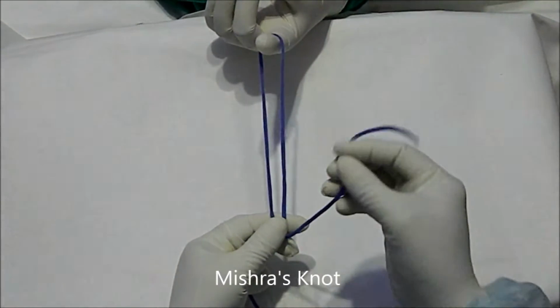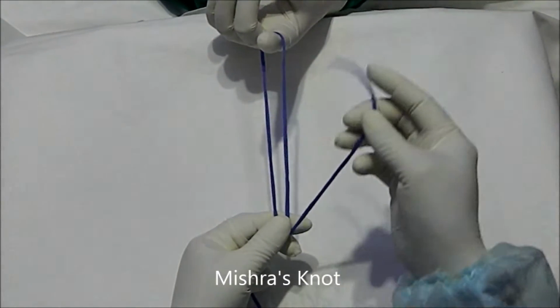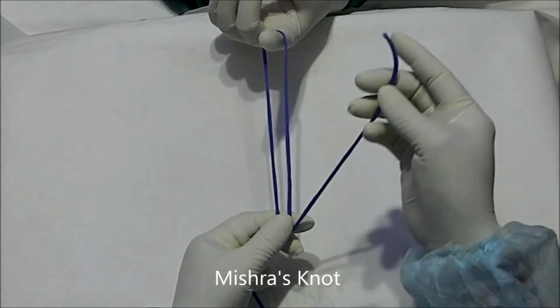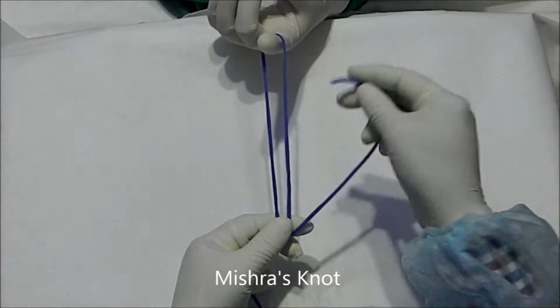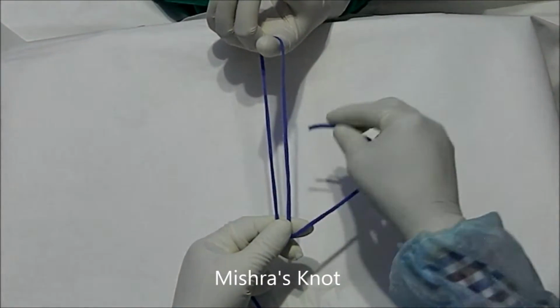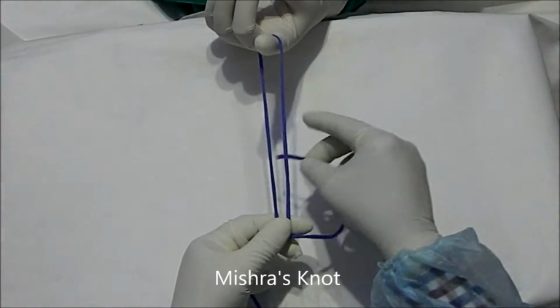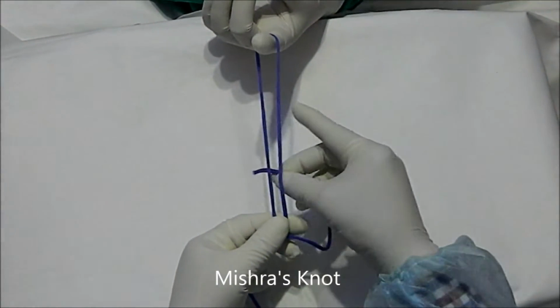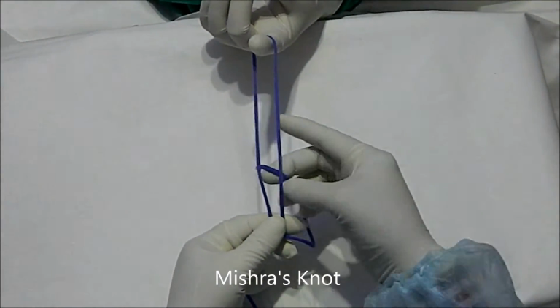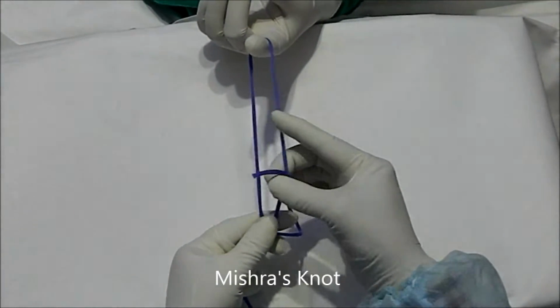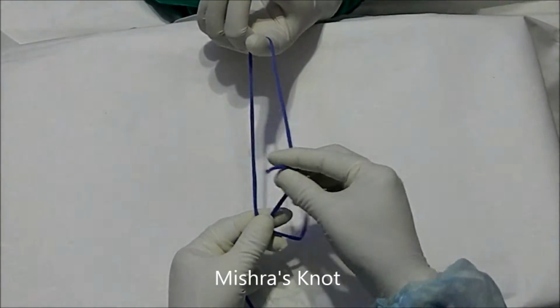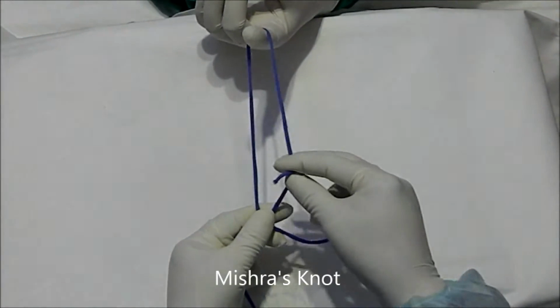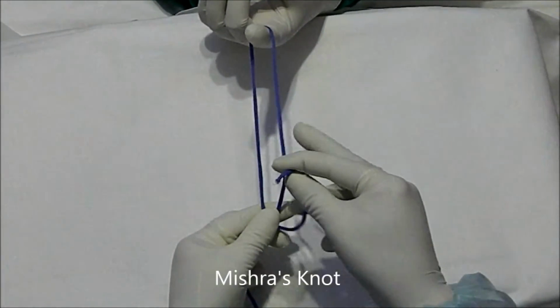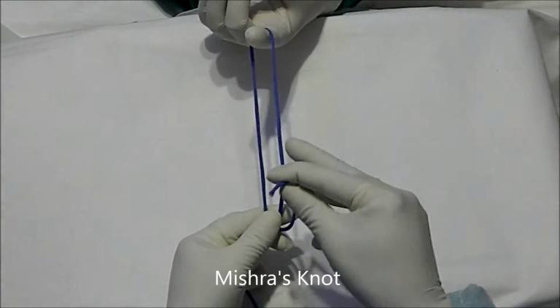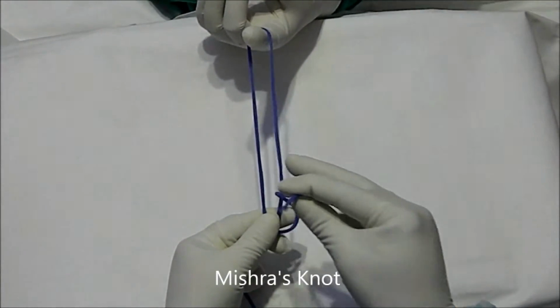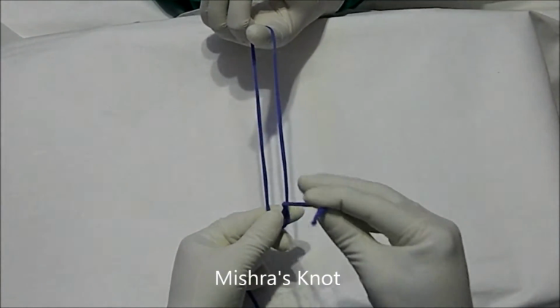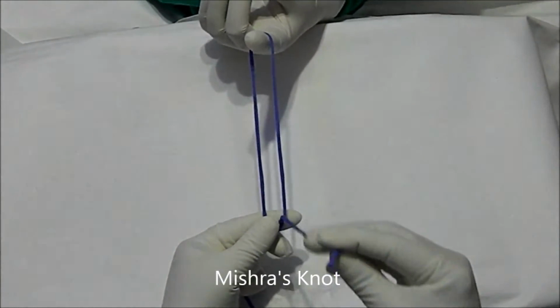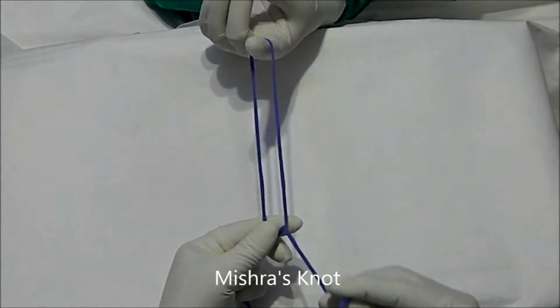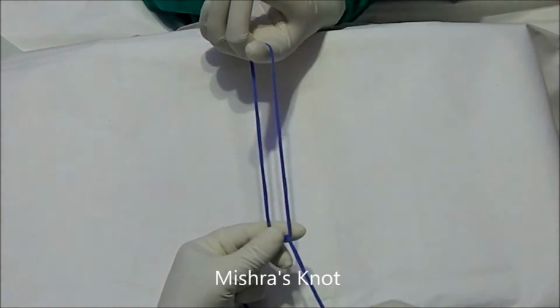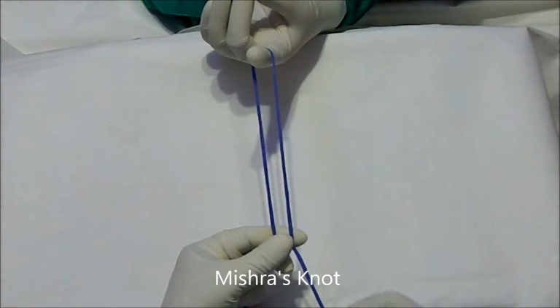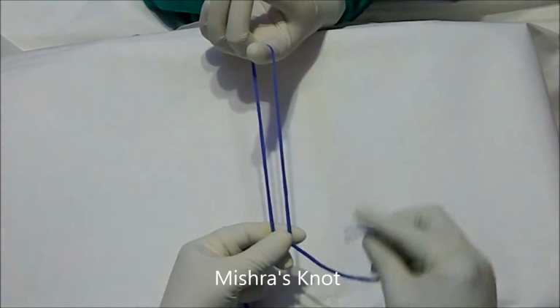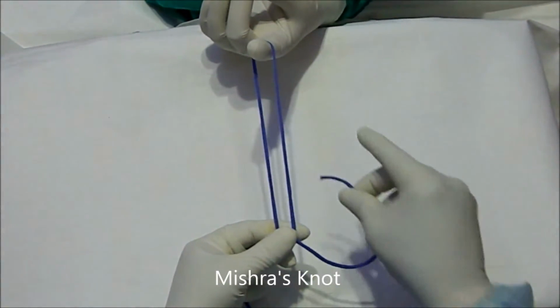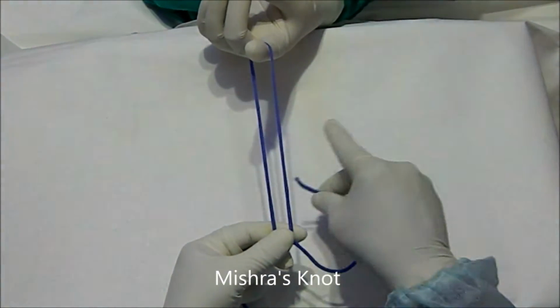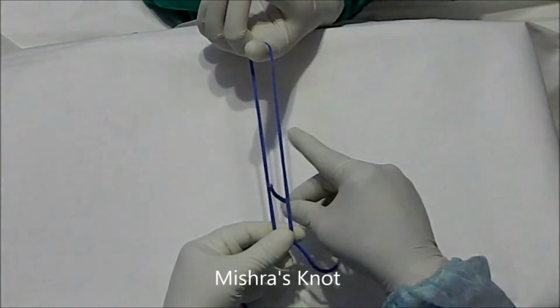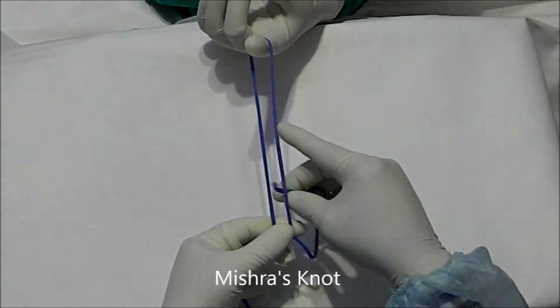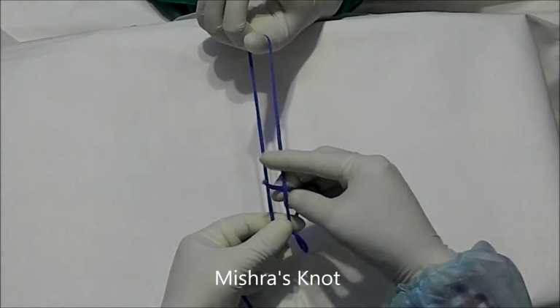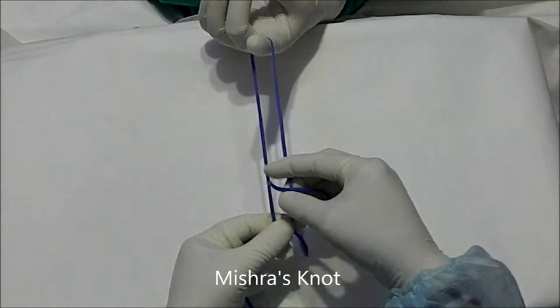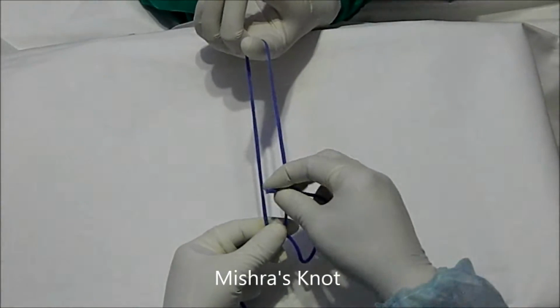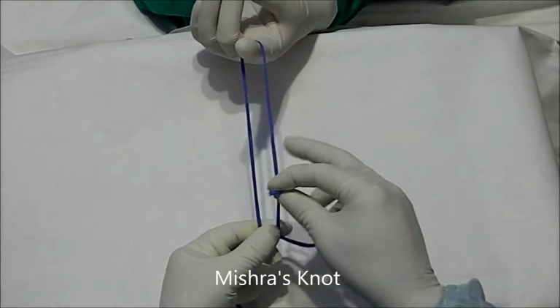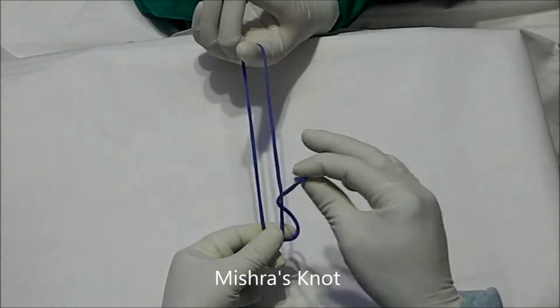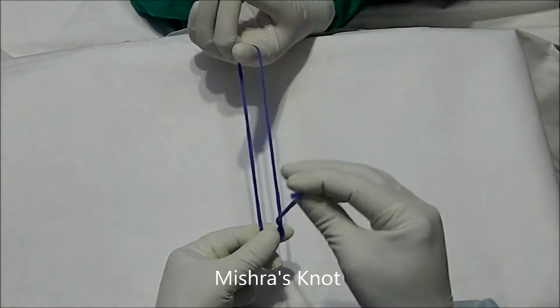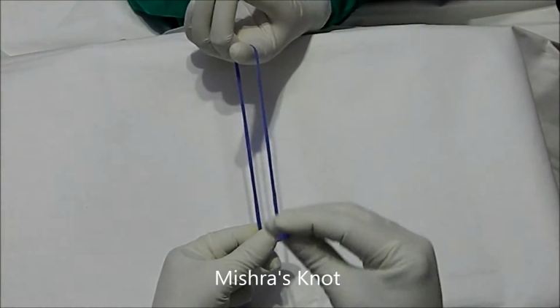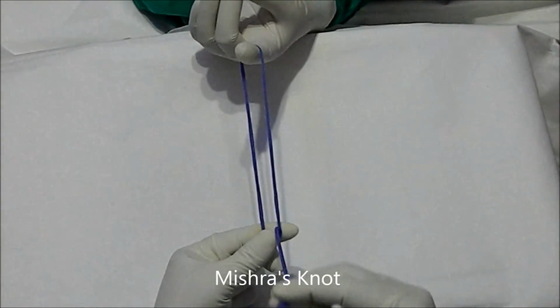After that, two hitches will be taken. This is the first hitch, and this is the second hitch.